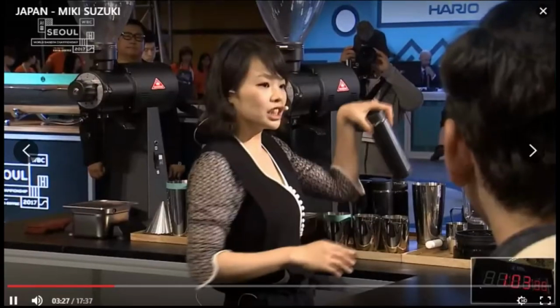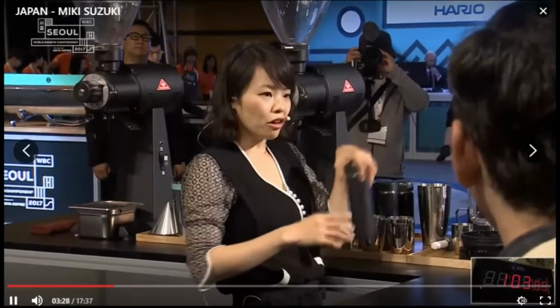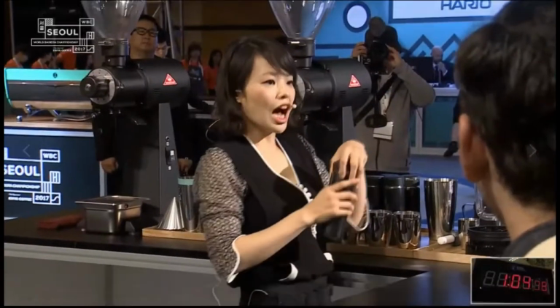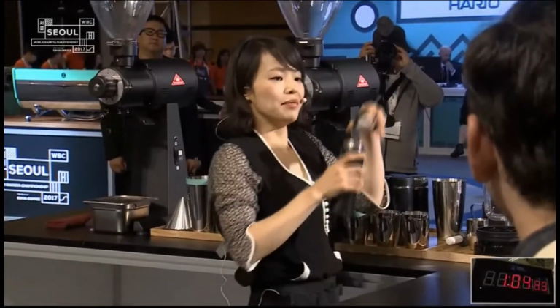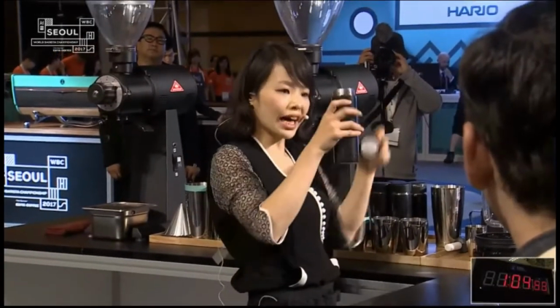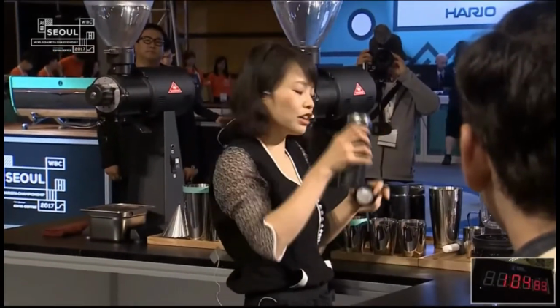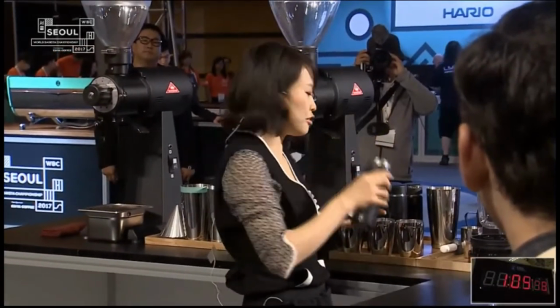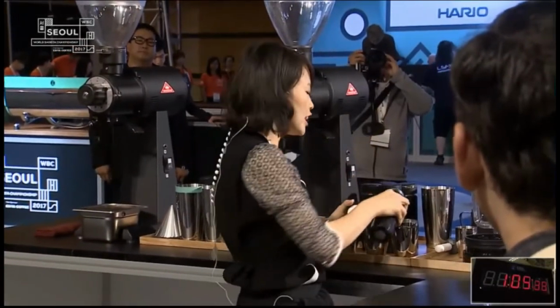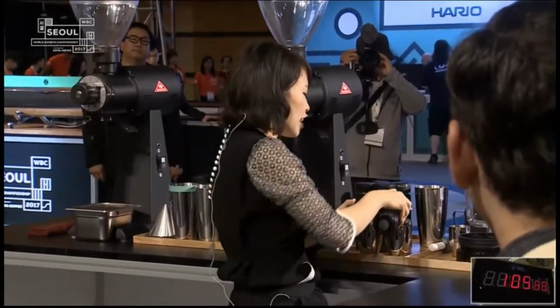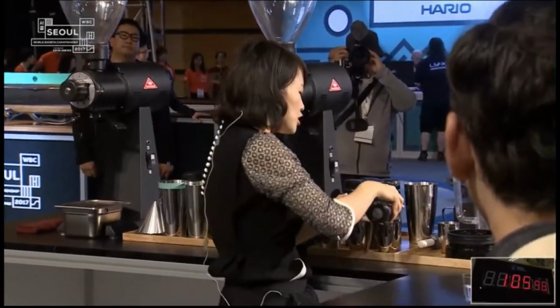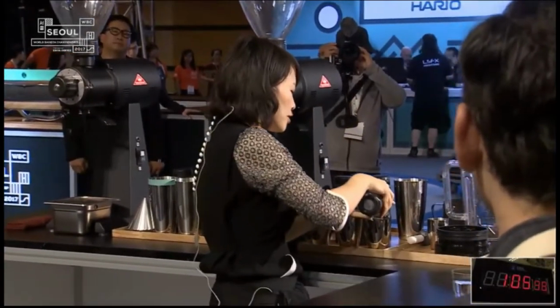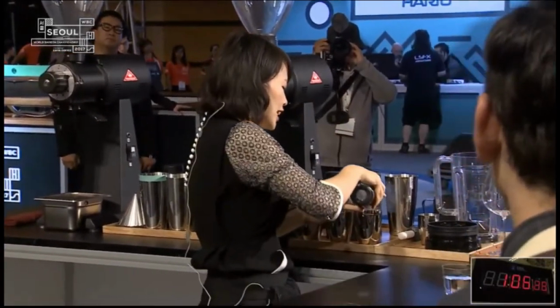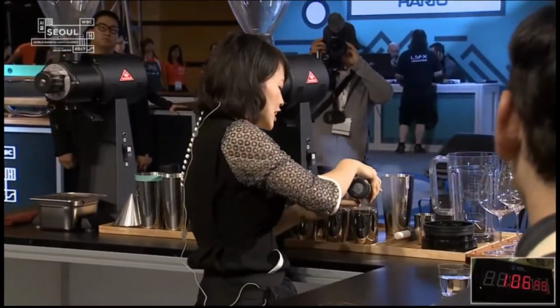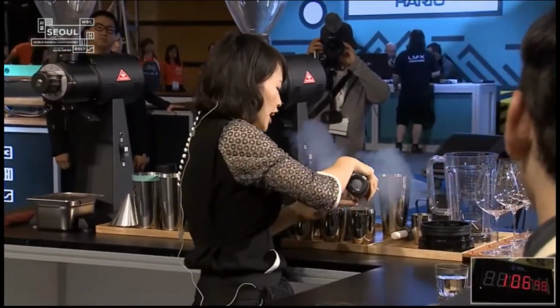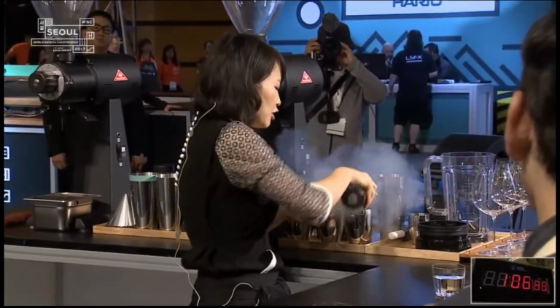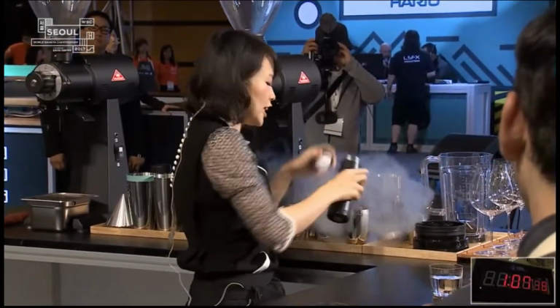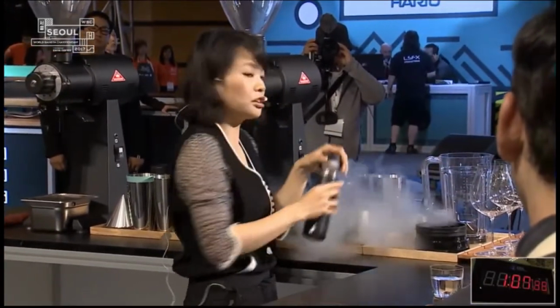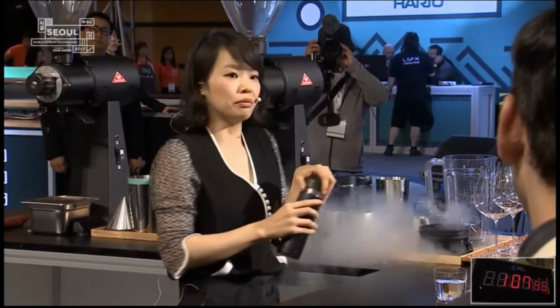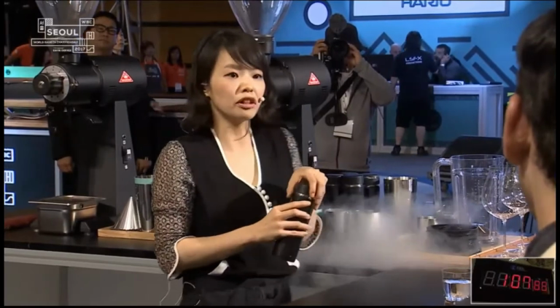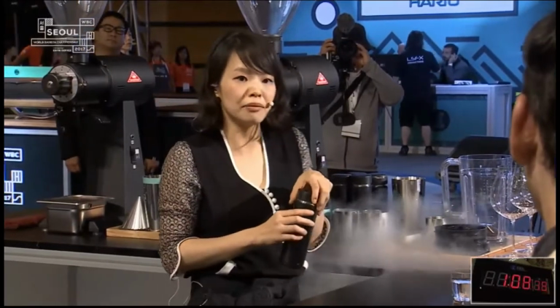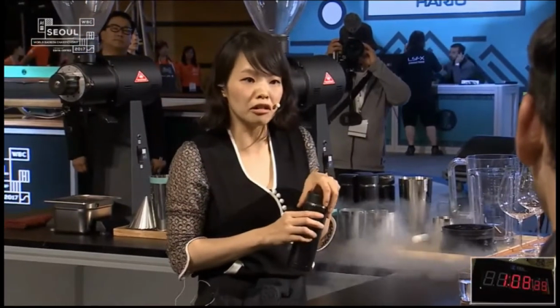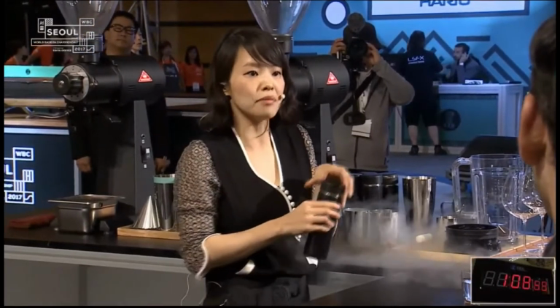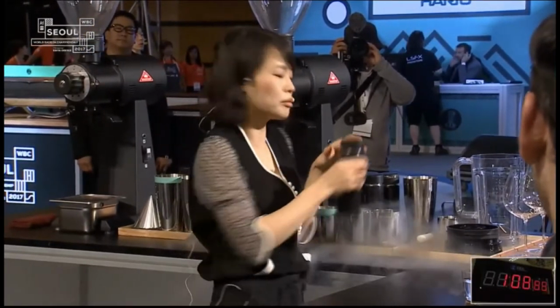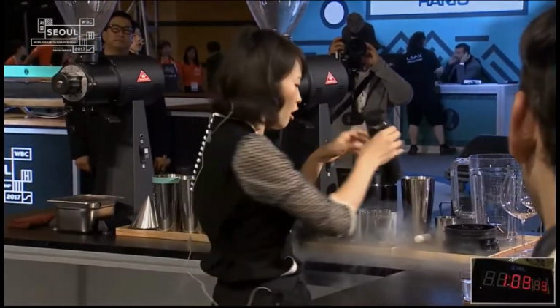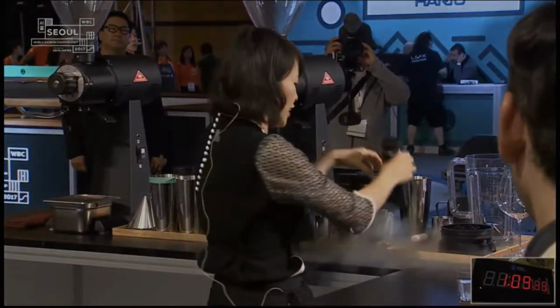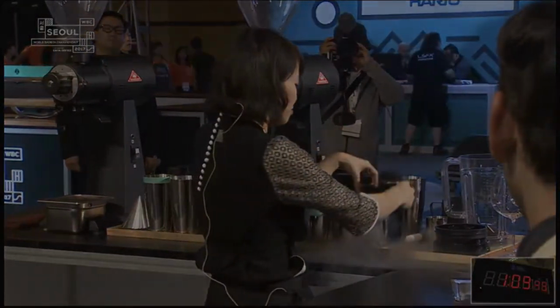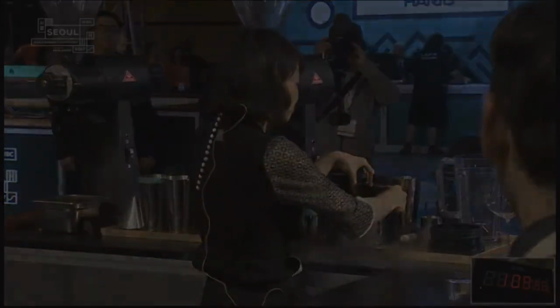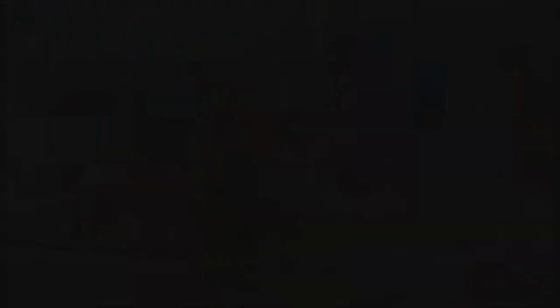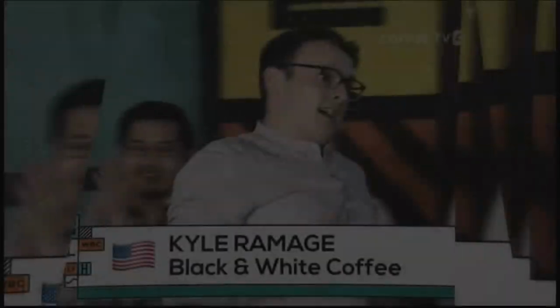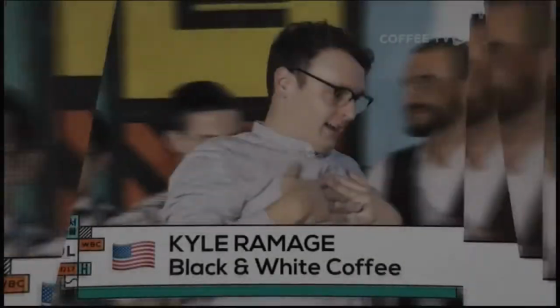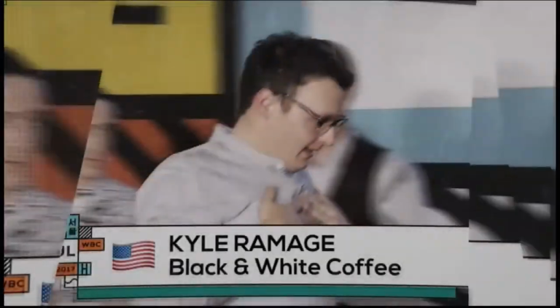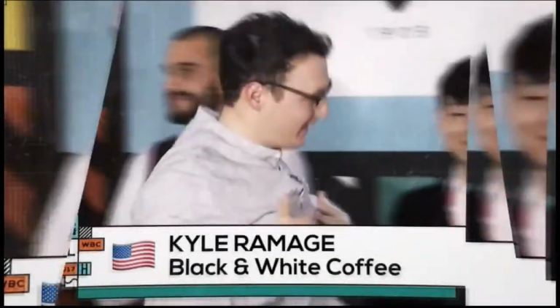I'm adding 20 grams of liquid nitrogen to 44 grams of coffee. No! No!